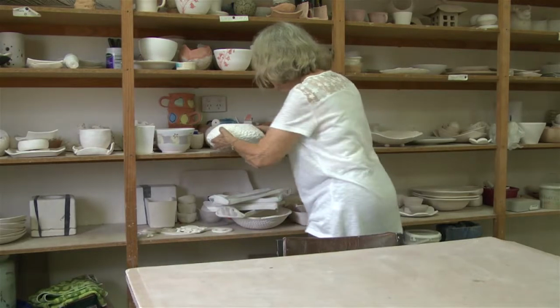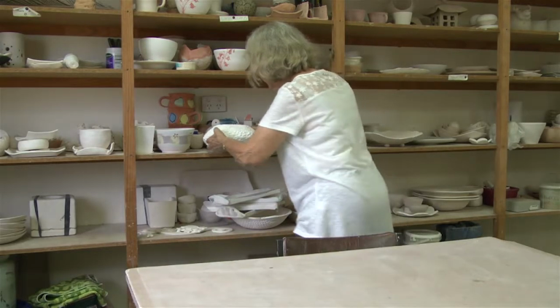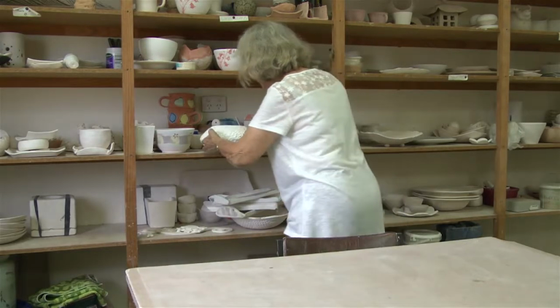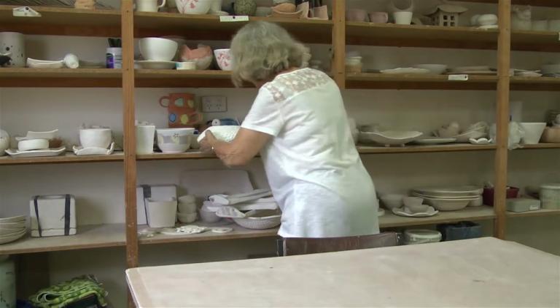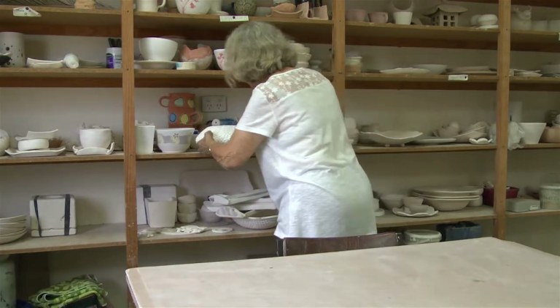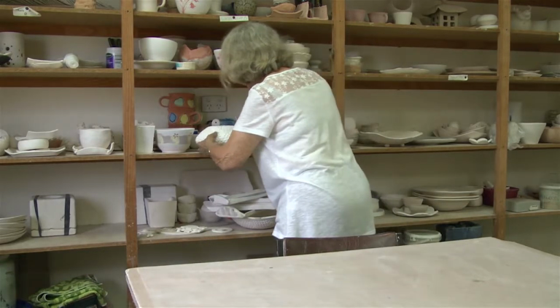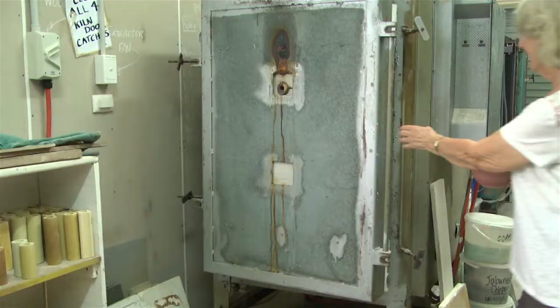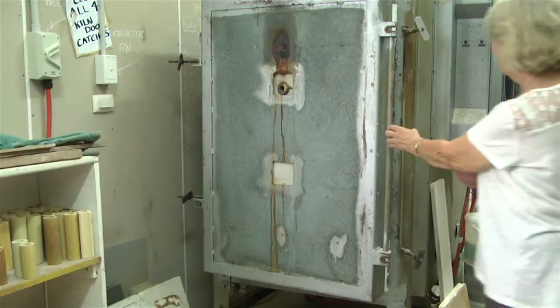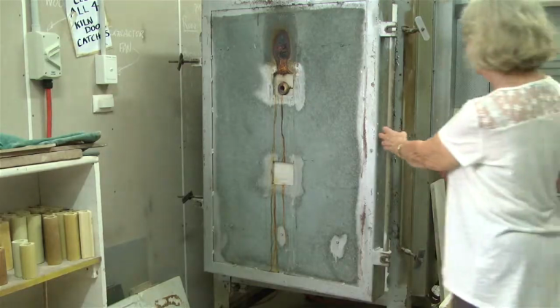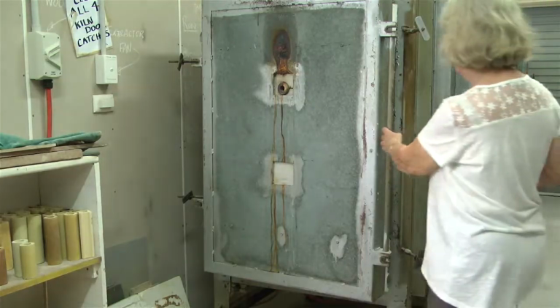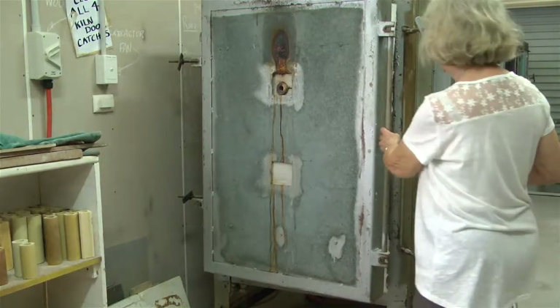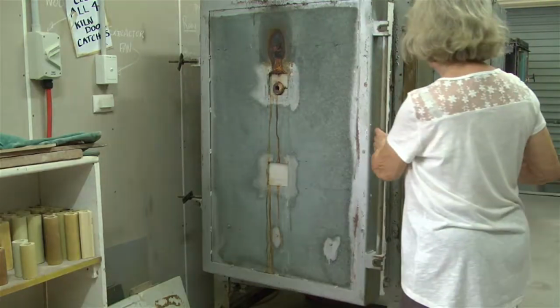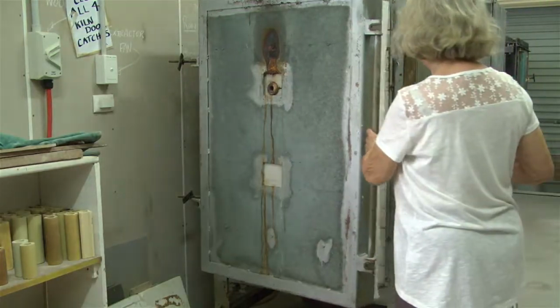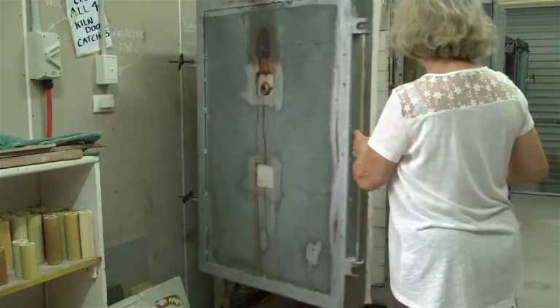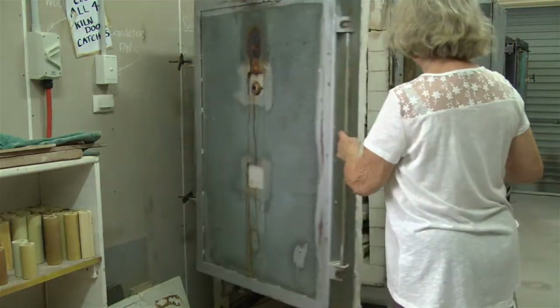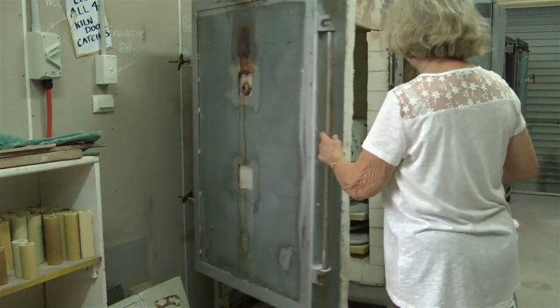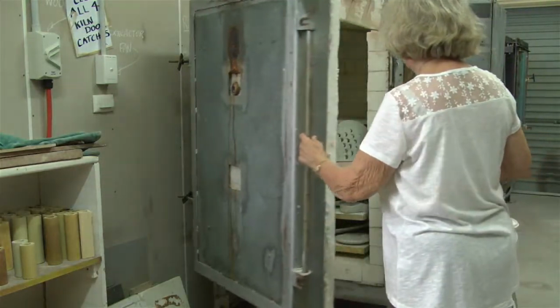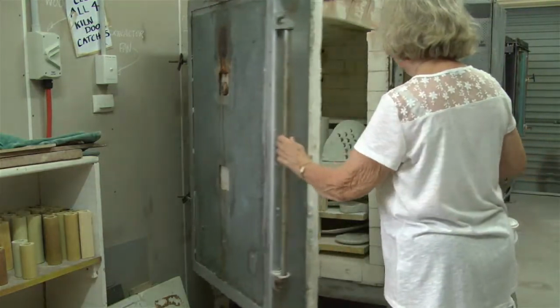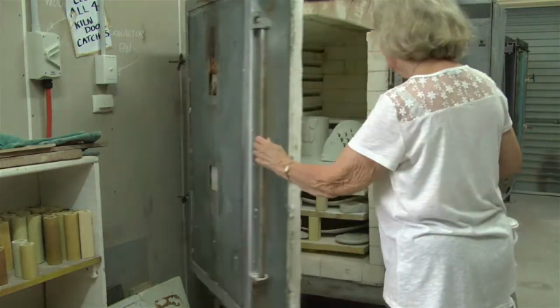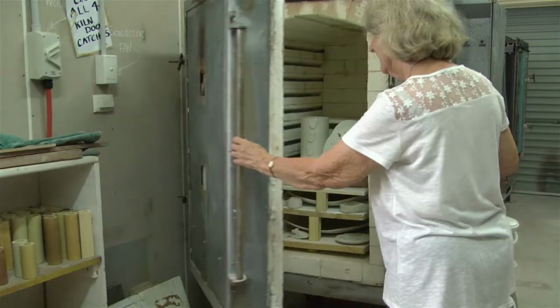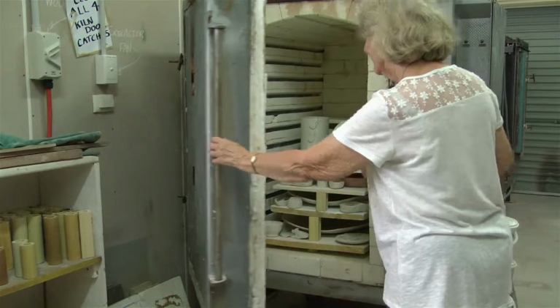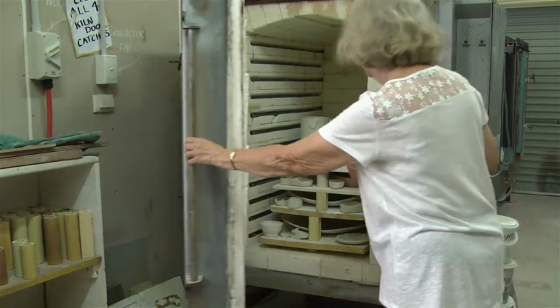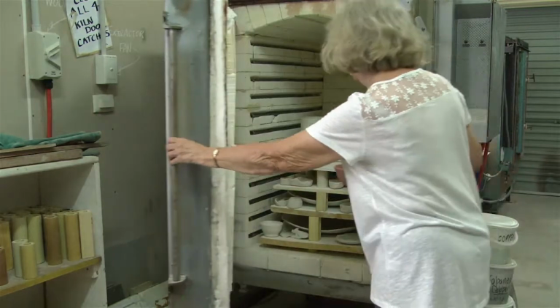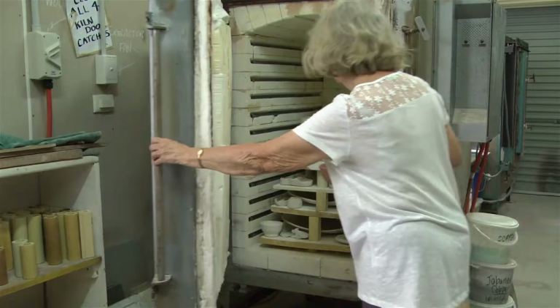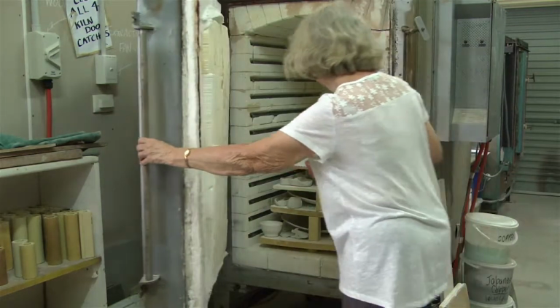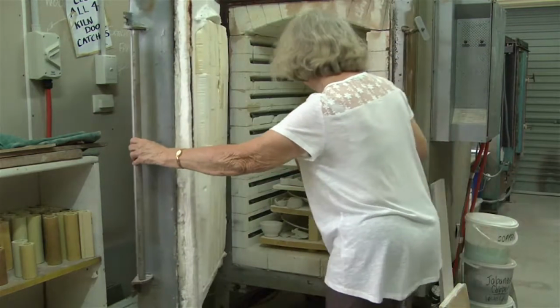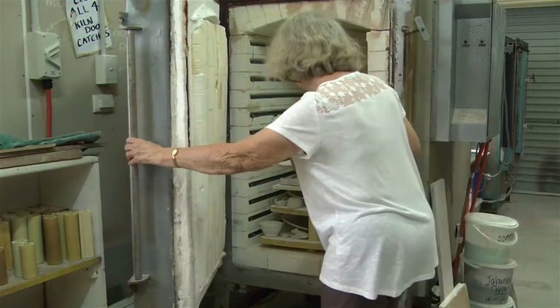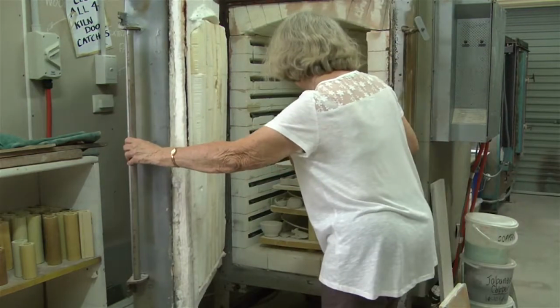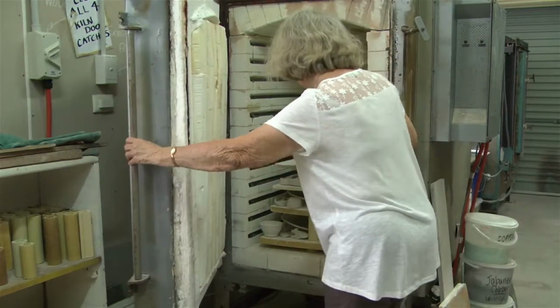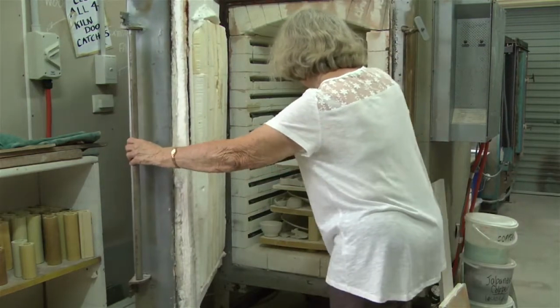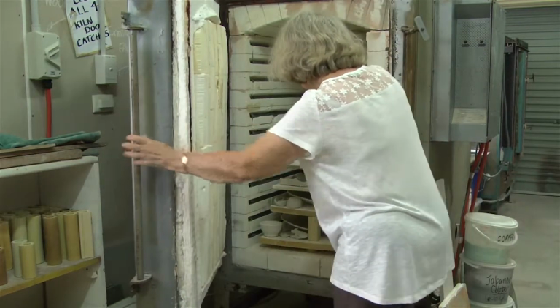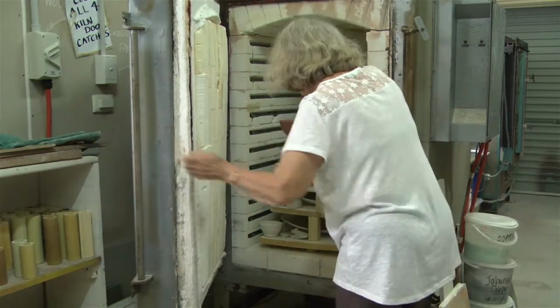My name is Nanette, and I've been with the Gold Coast Potters Association for 33 years.